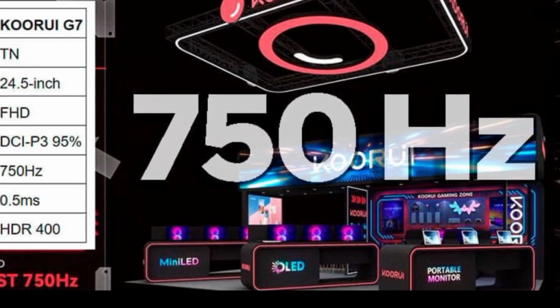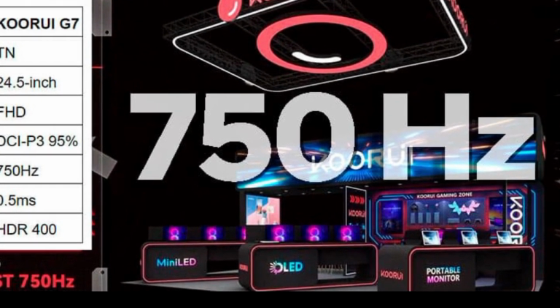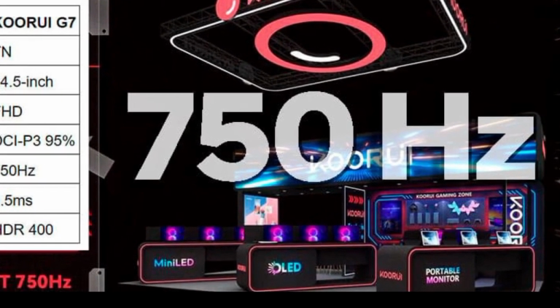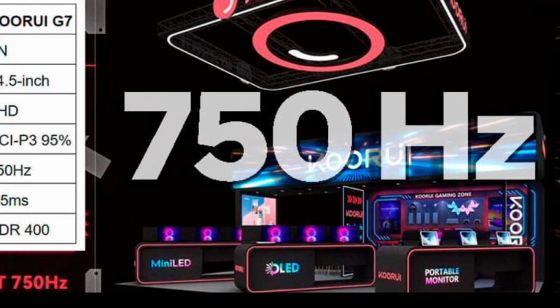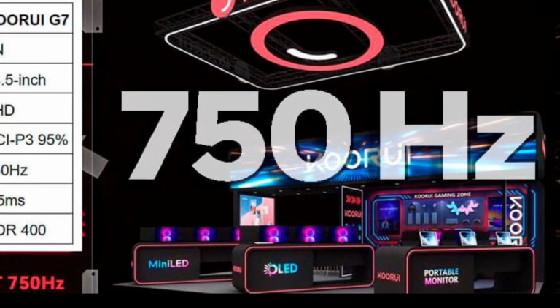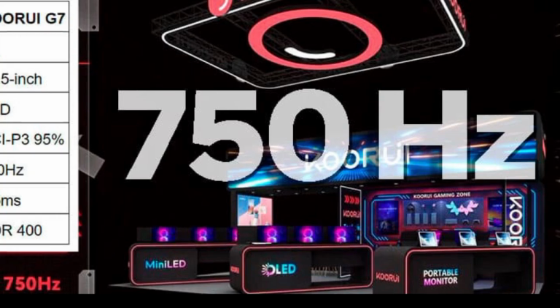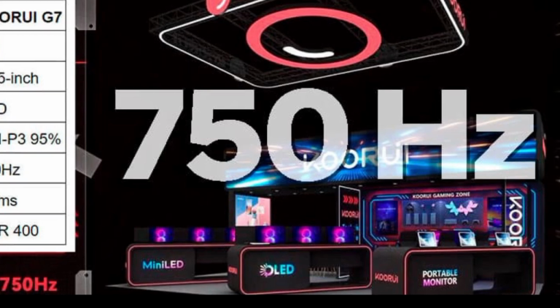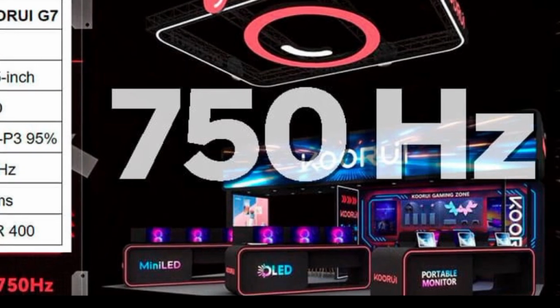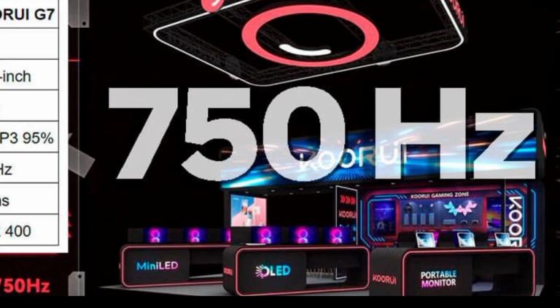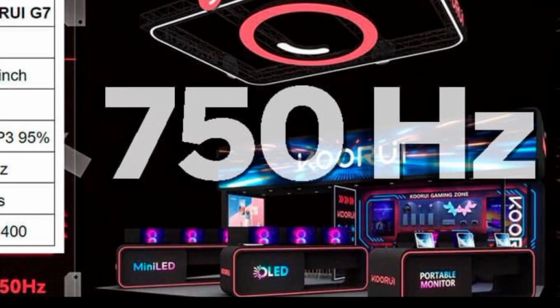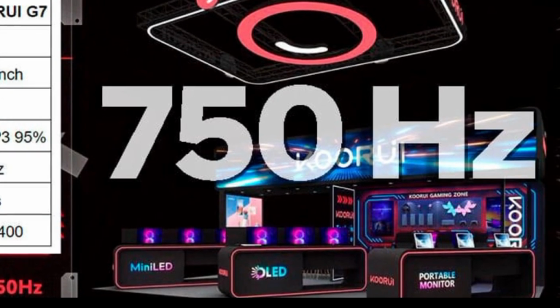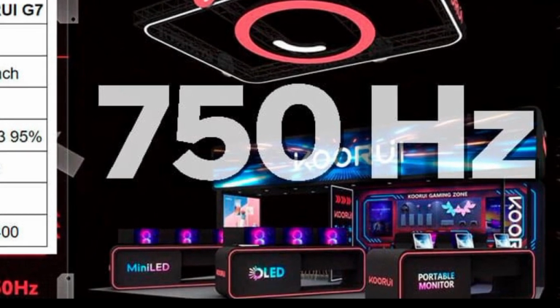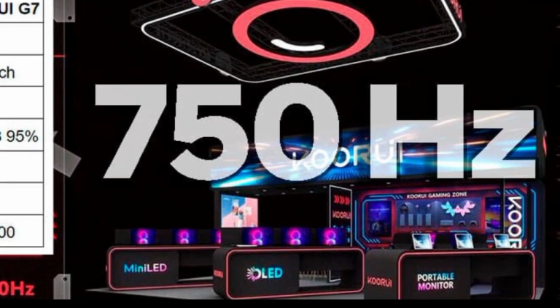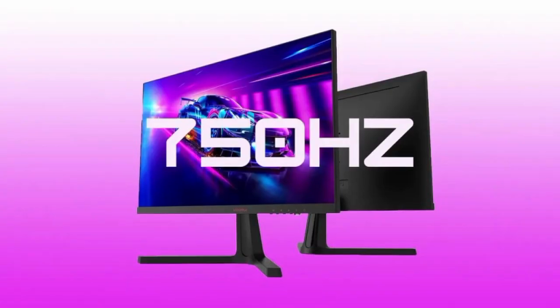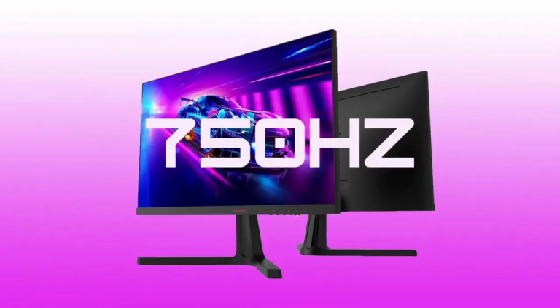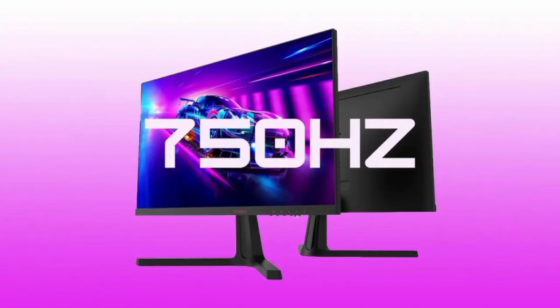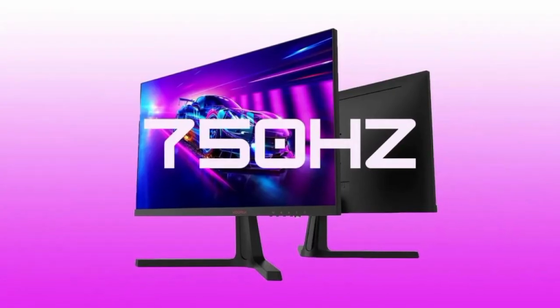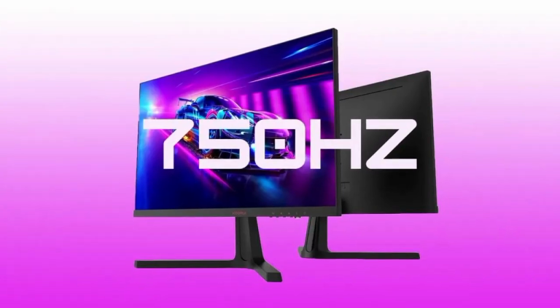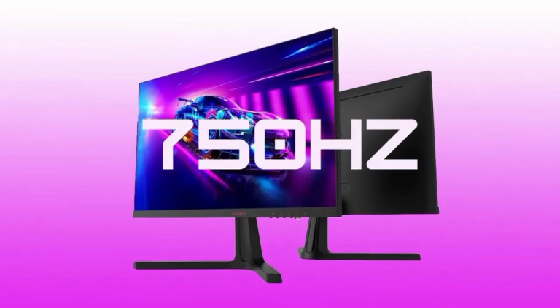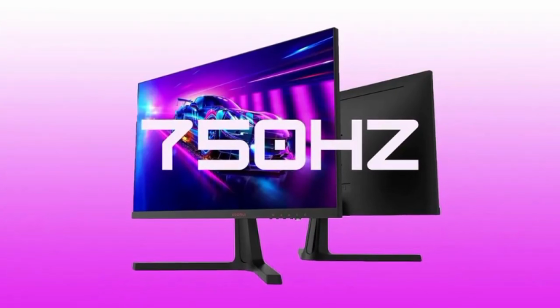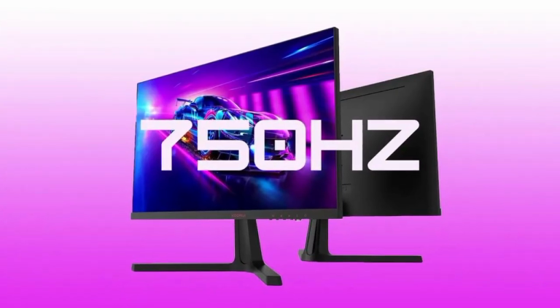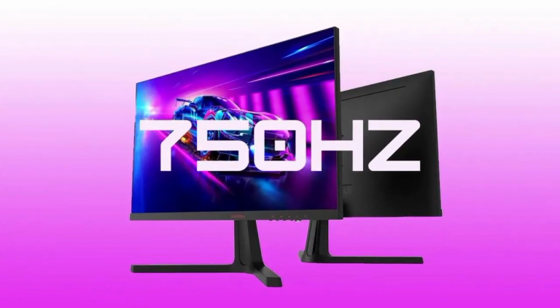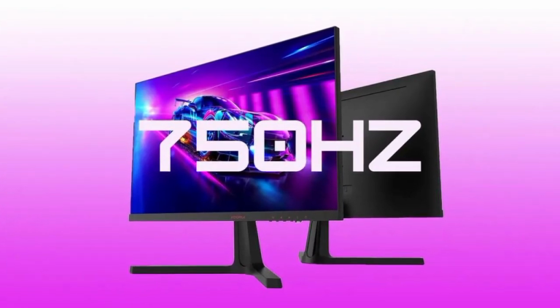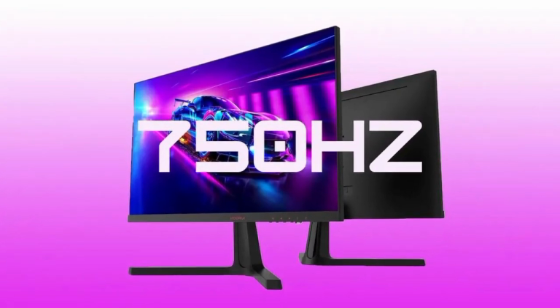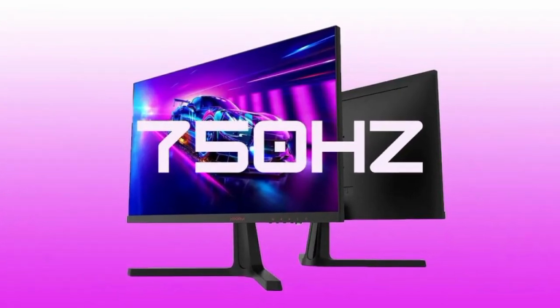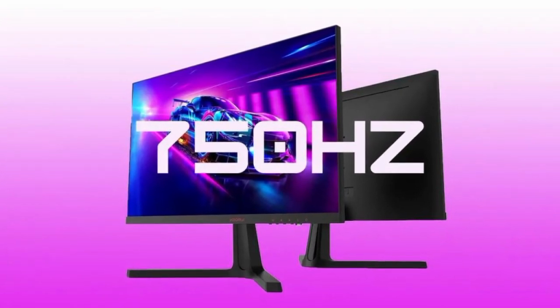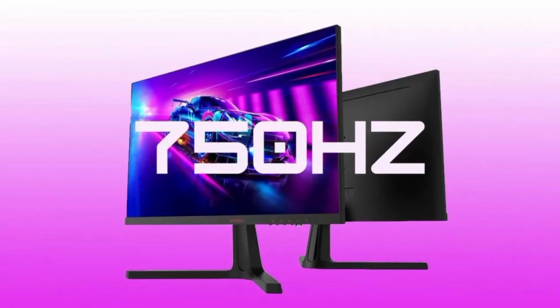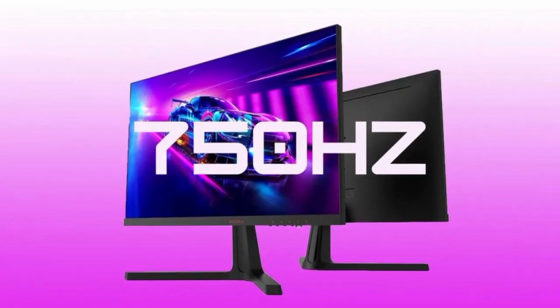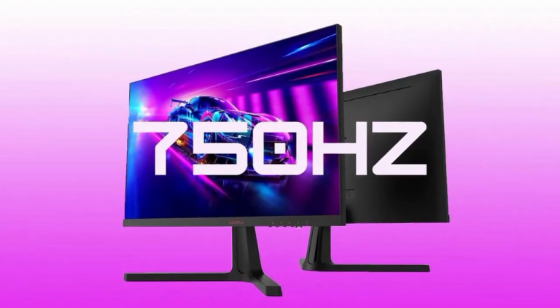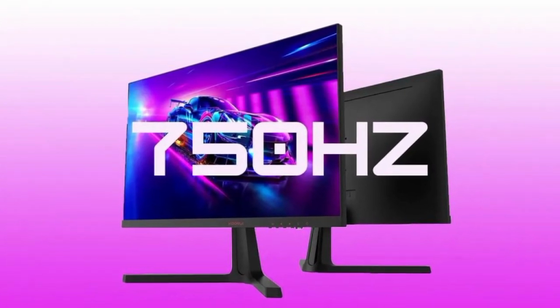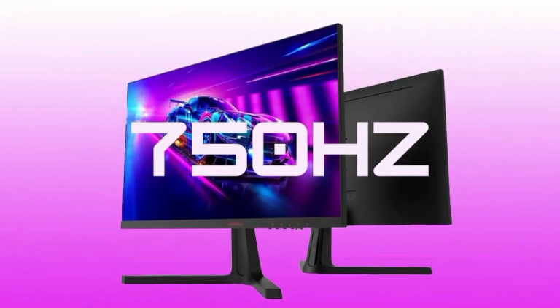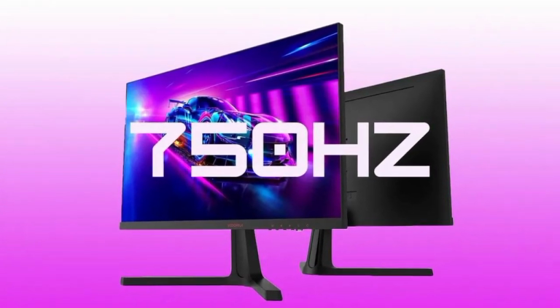As such, the G7 may cater primarily to professional esports players or those interested in testing the latest advancements in display technology.